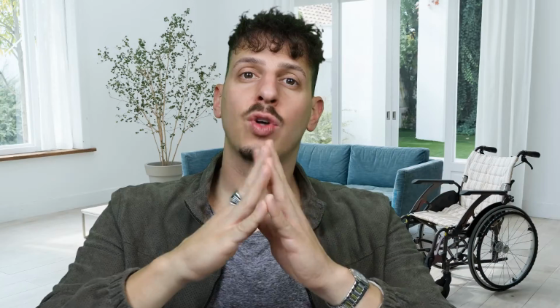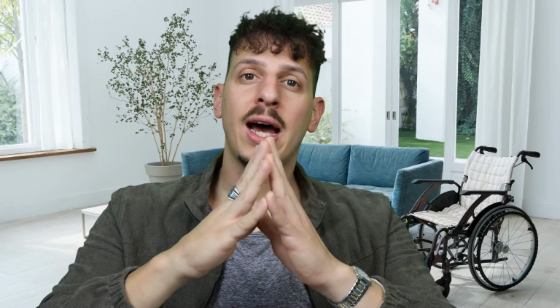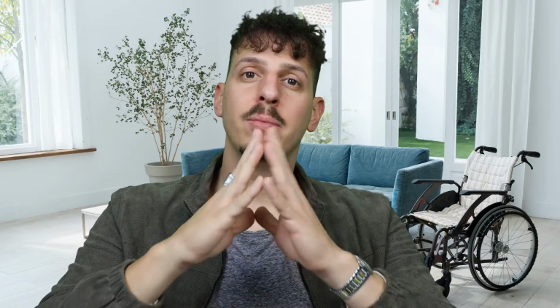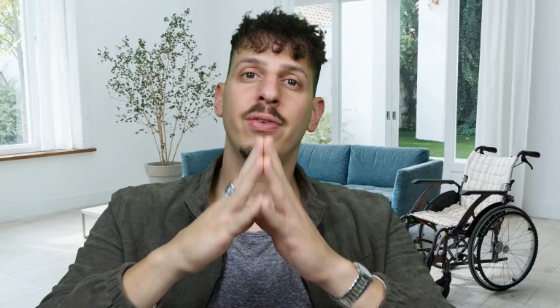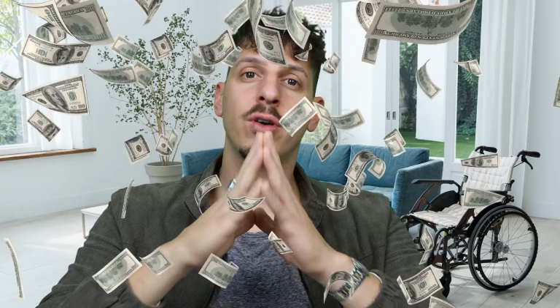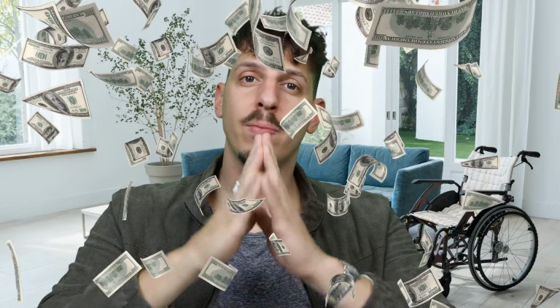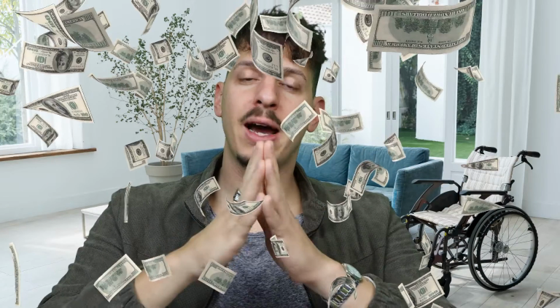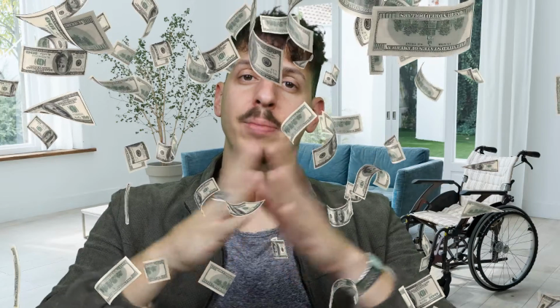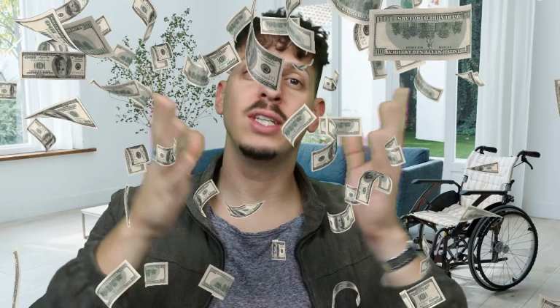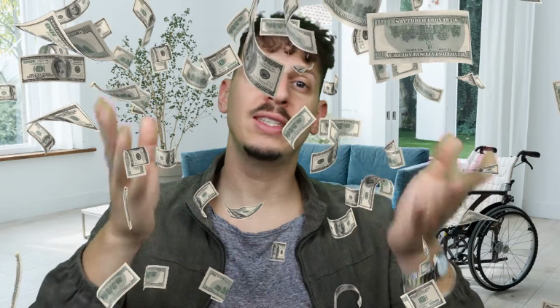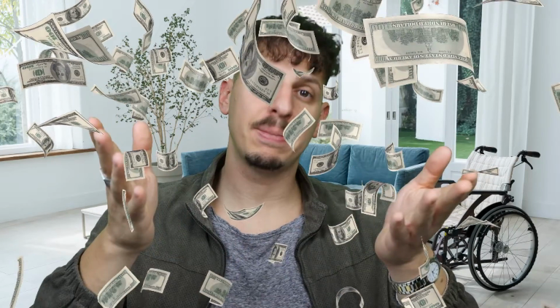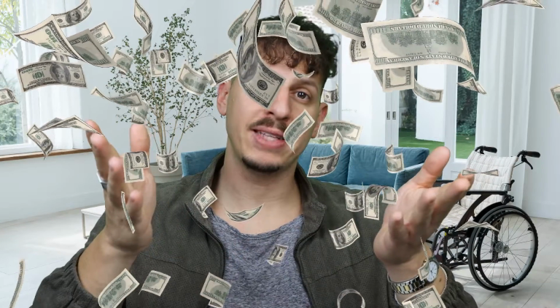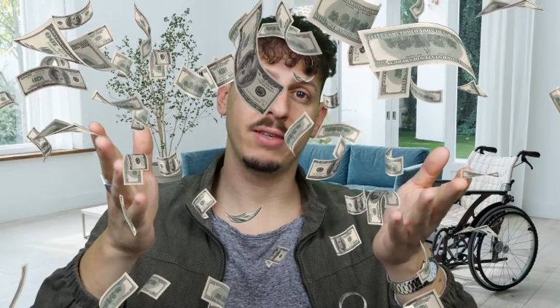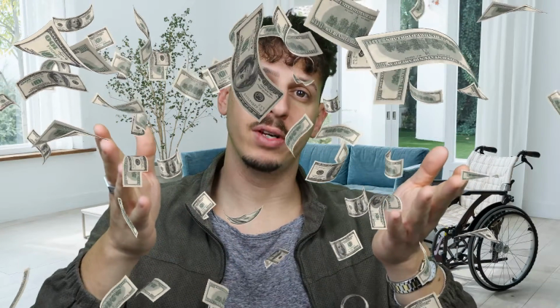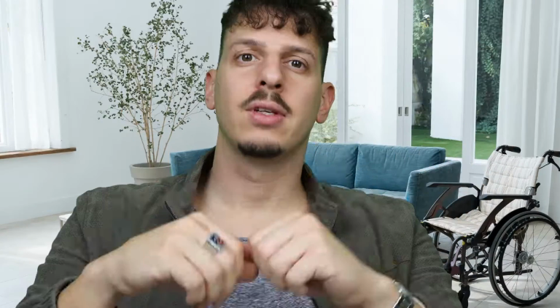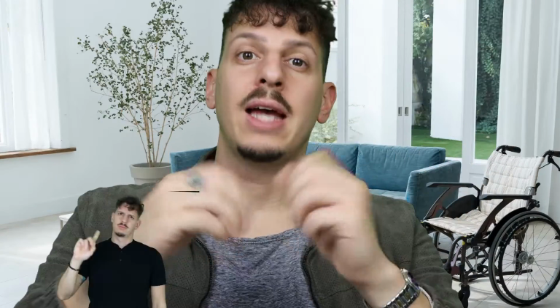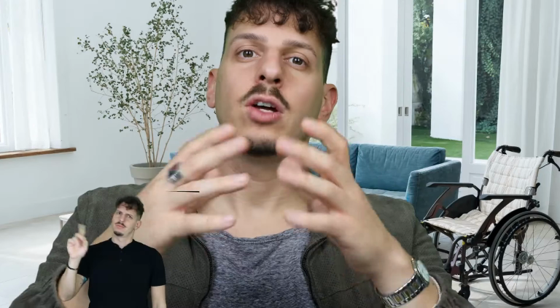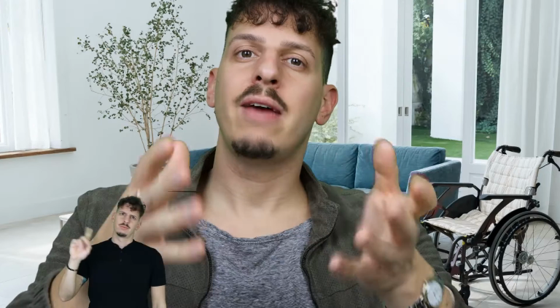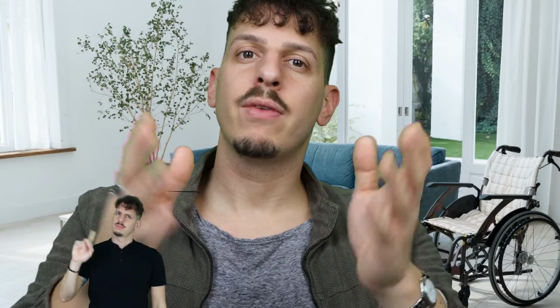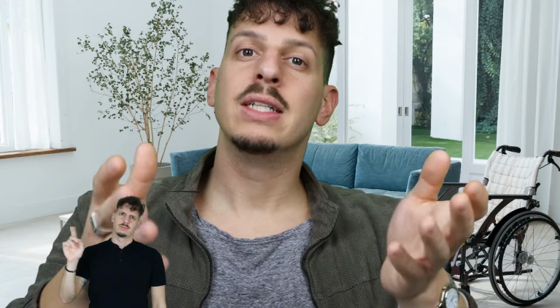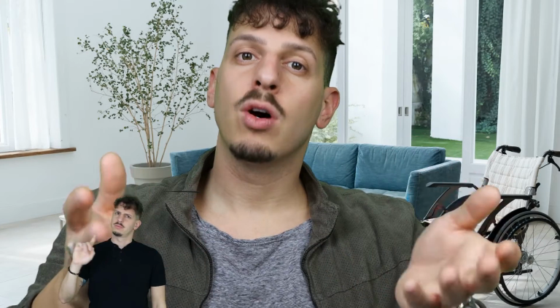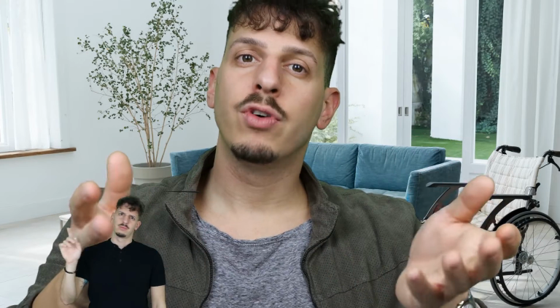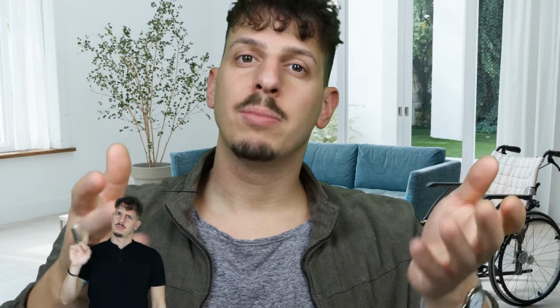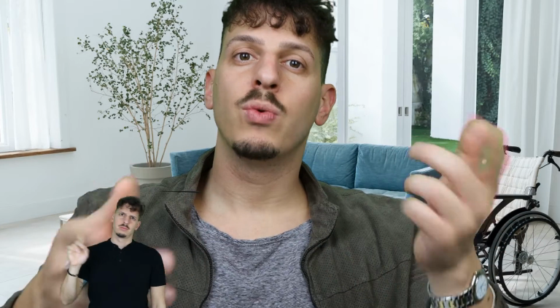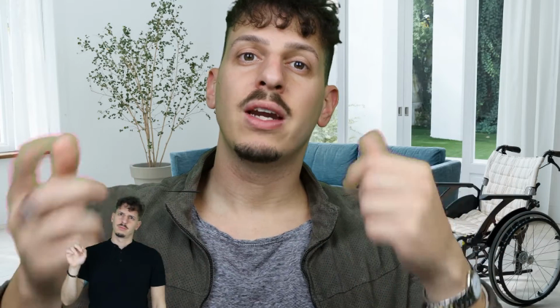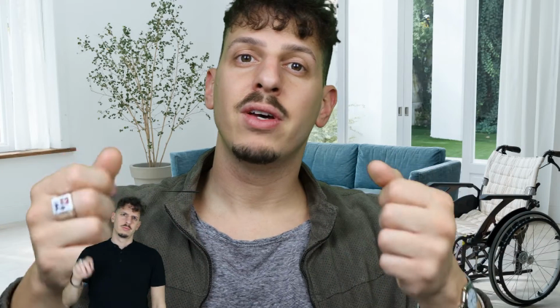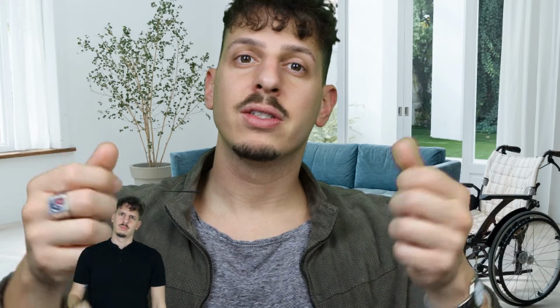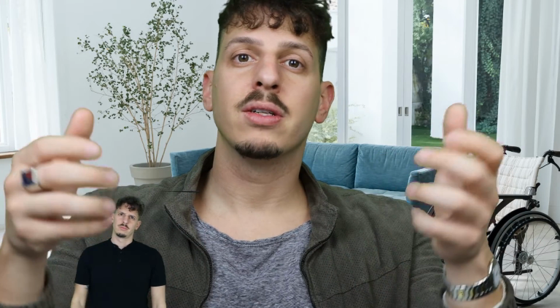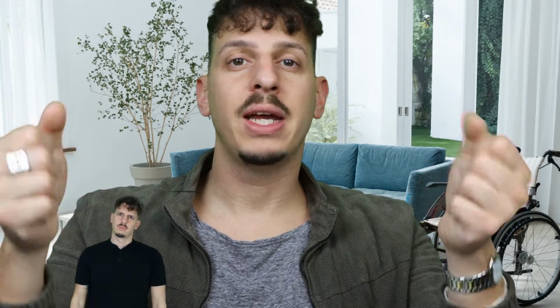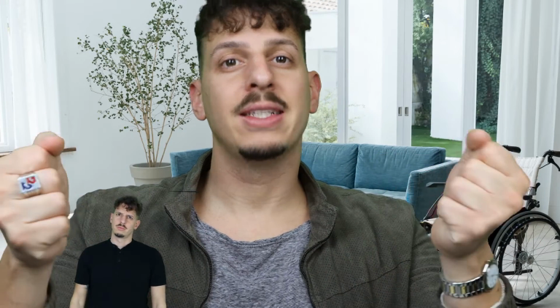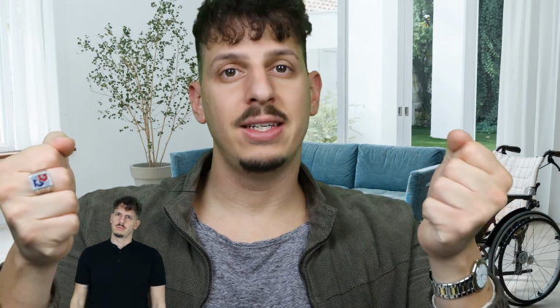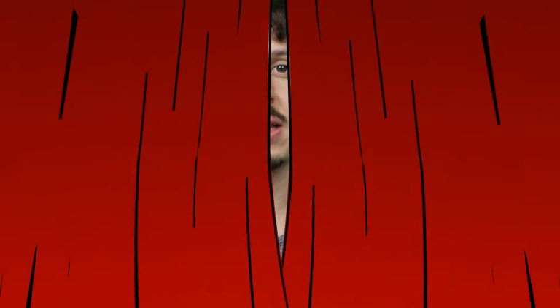Try it before you buy it, because it is expensive and not everyone feels comfortable with the reverse braking system.